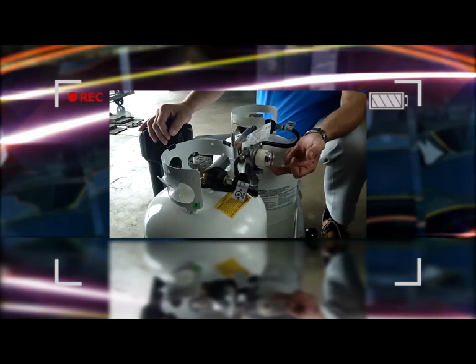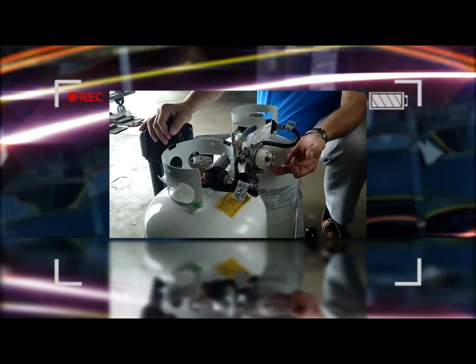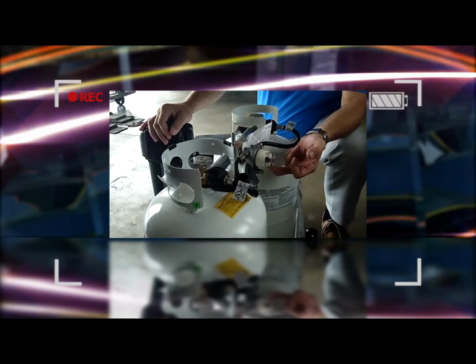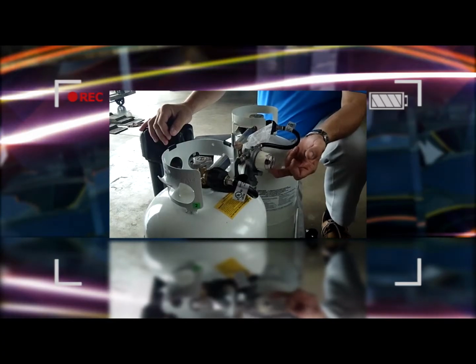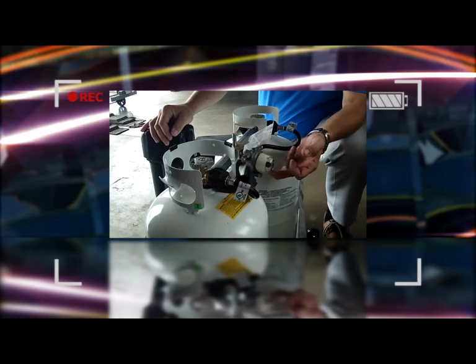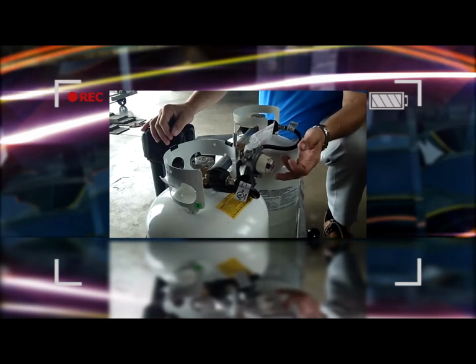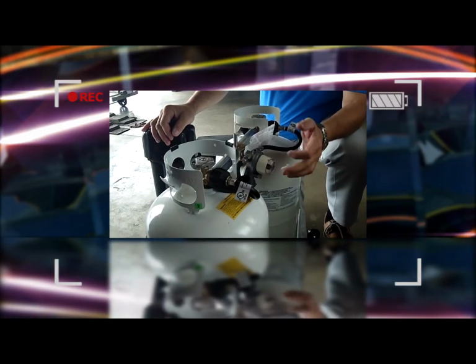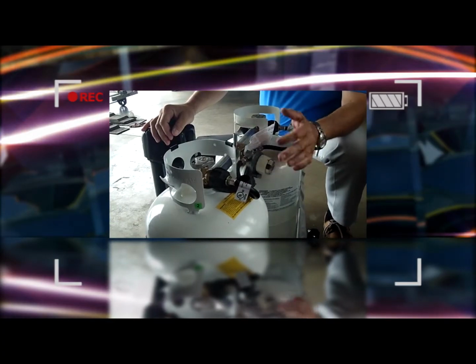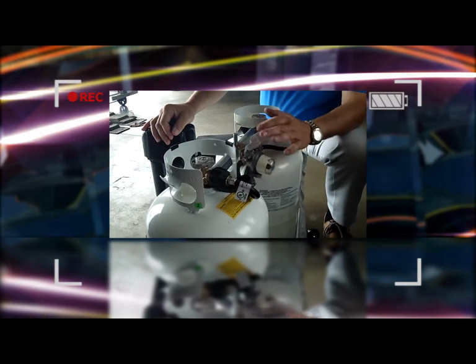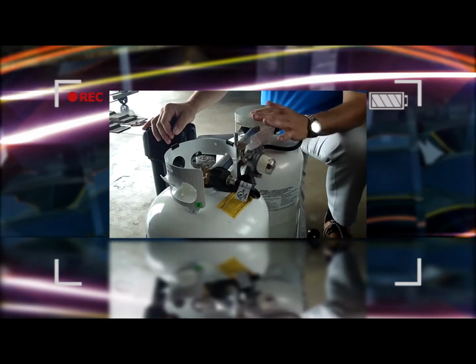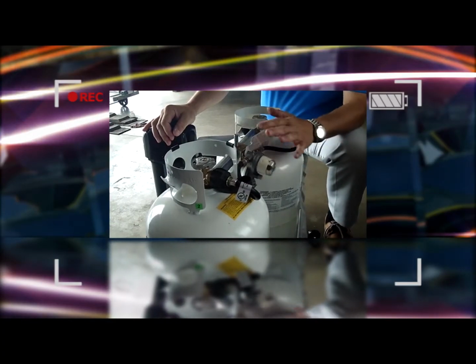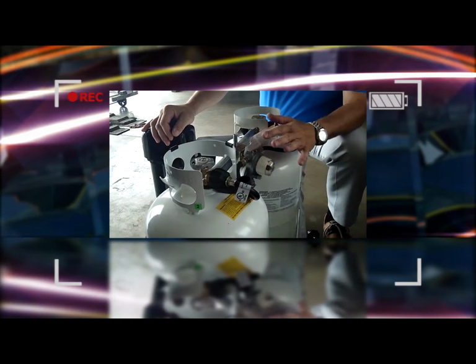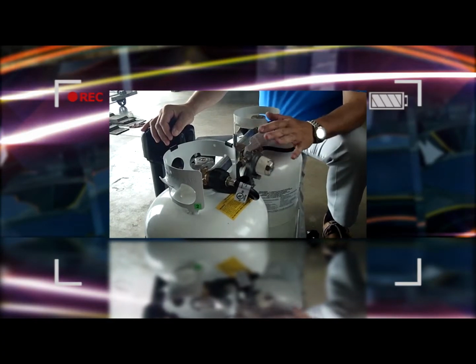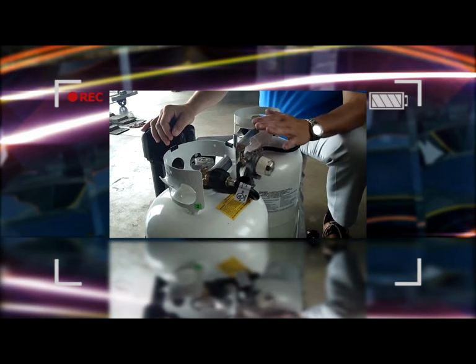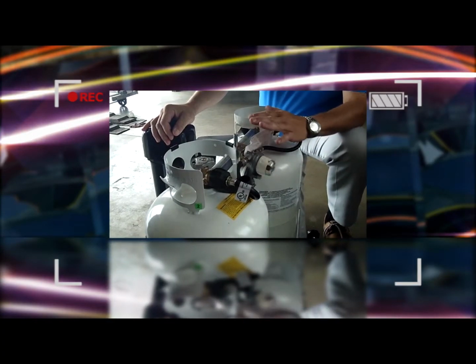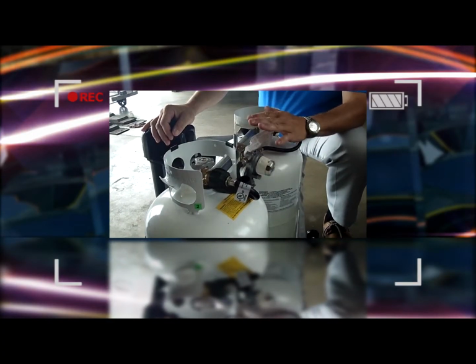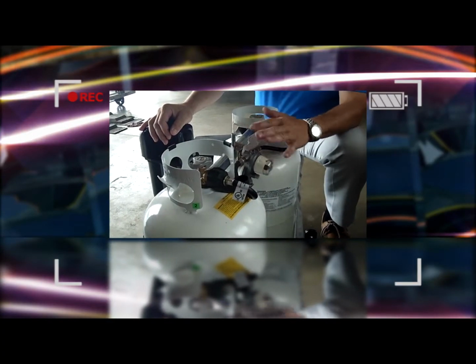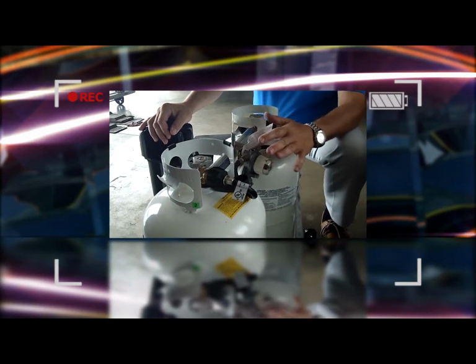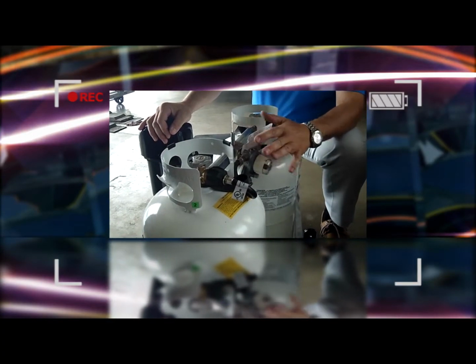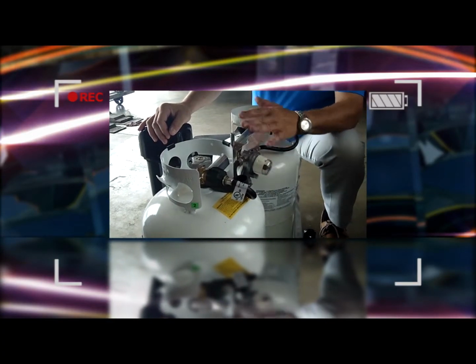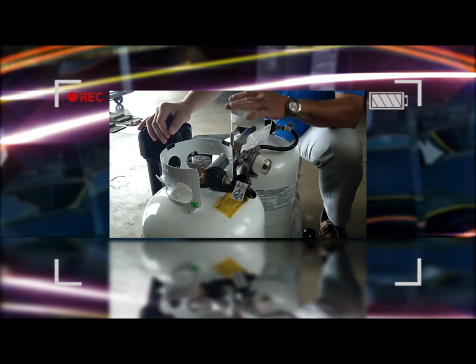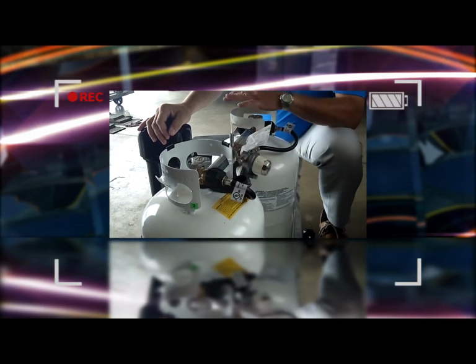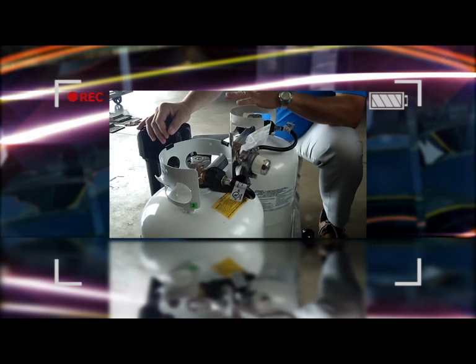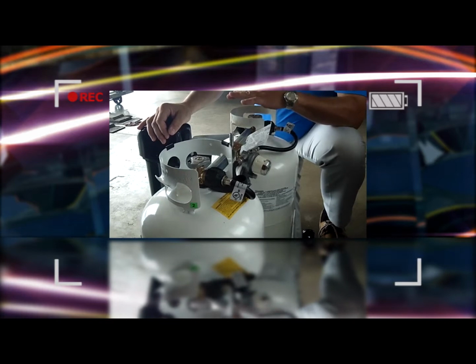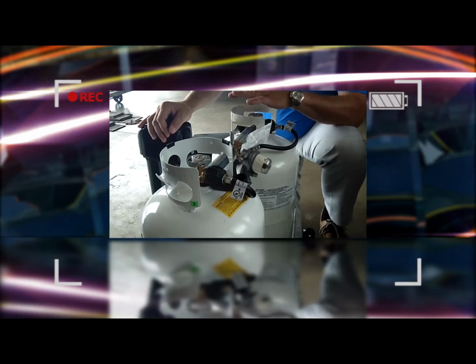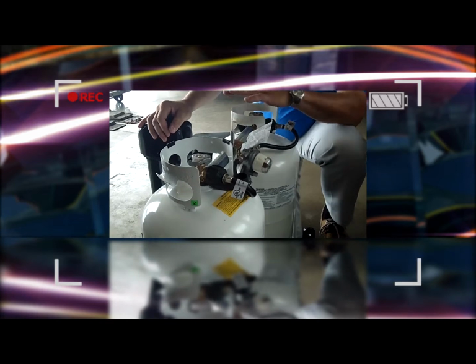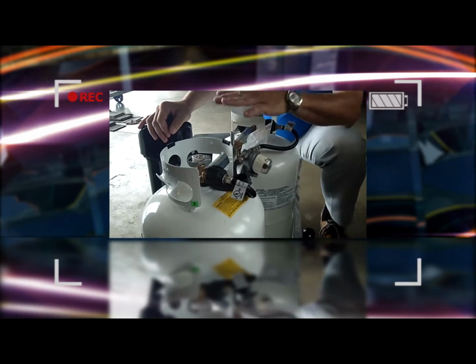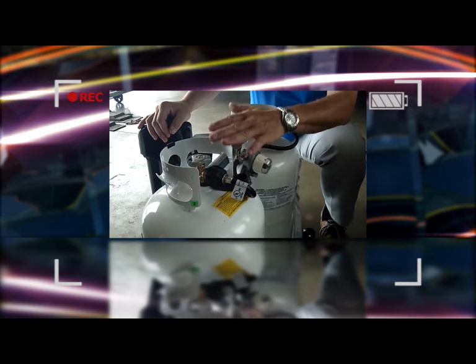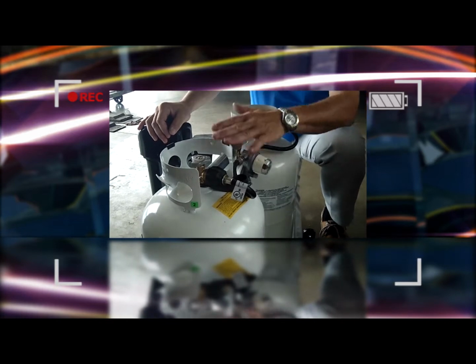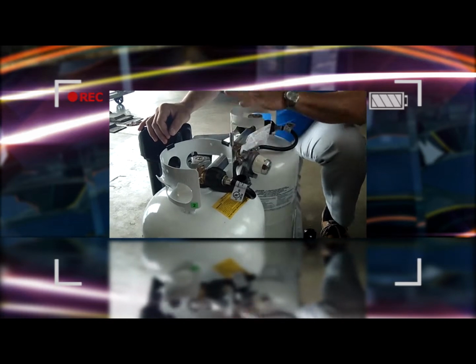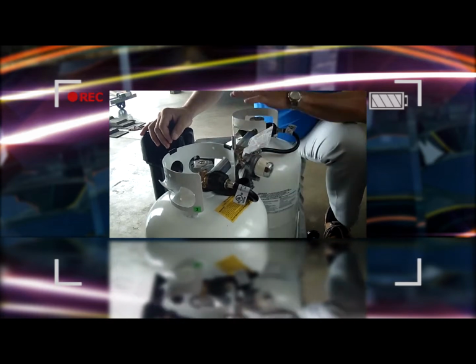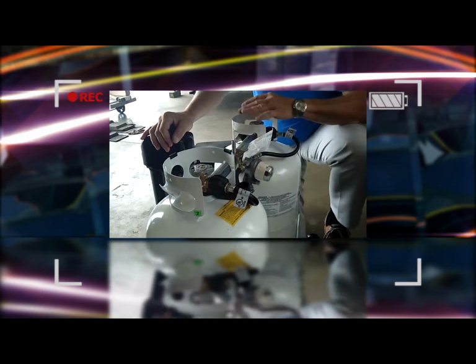LP Regulator — very simple. It's an automatic switch over from tank to tank.